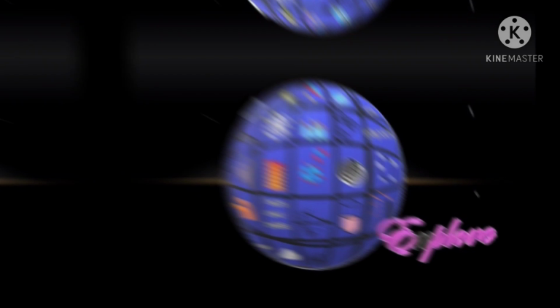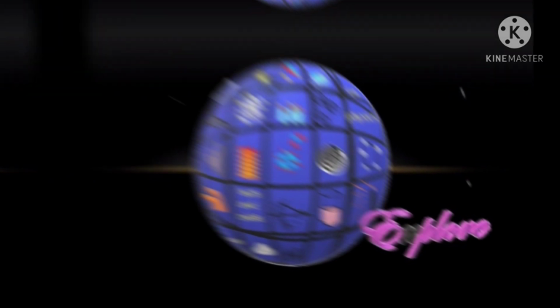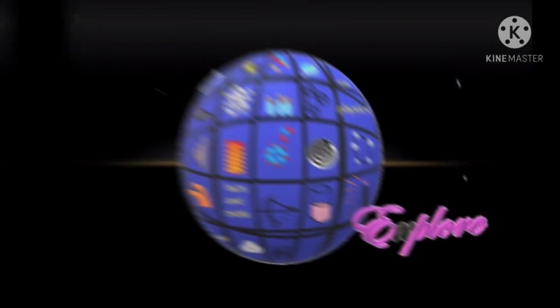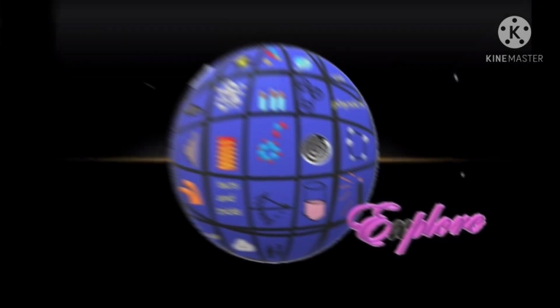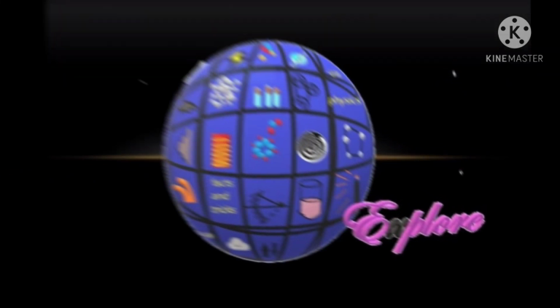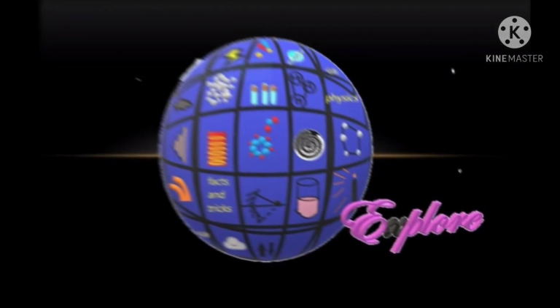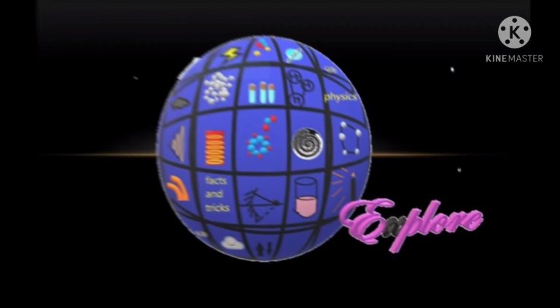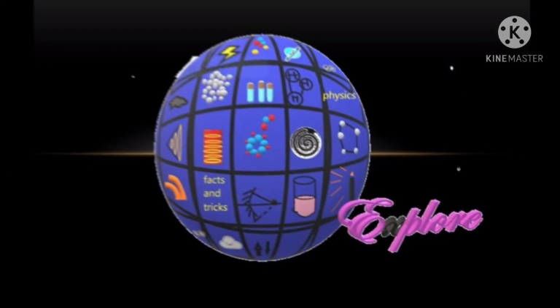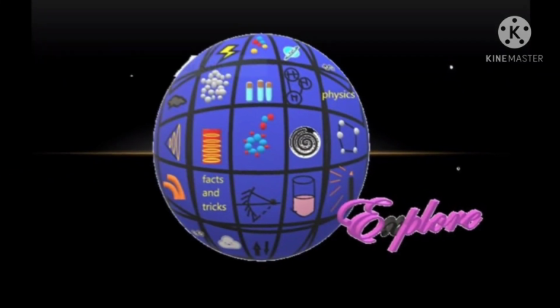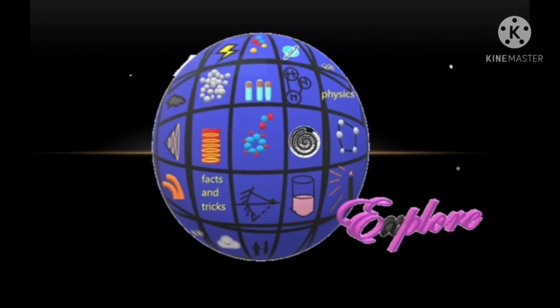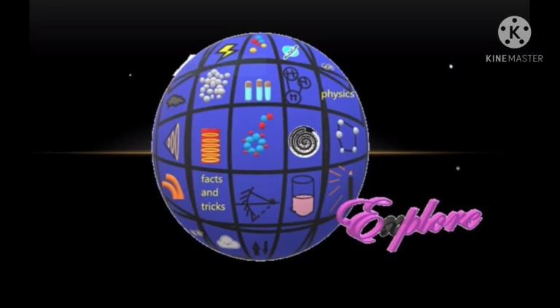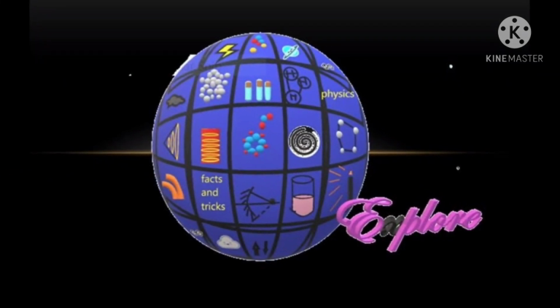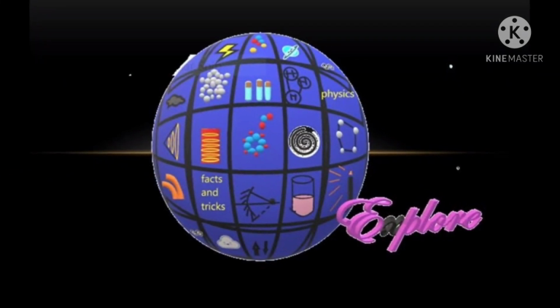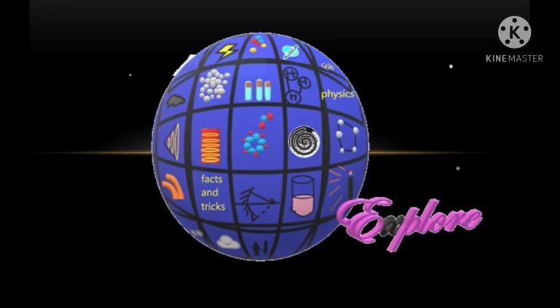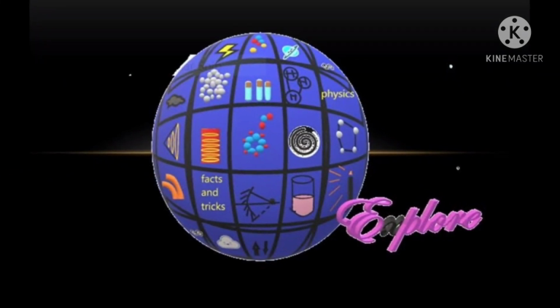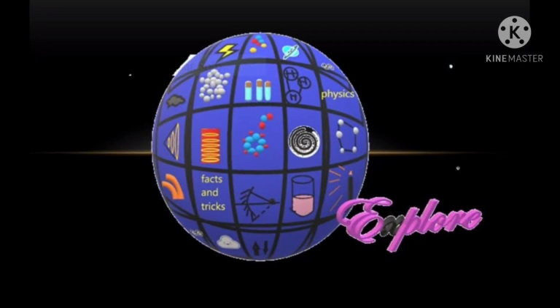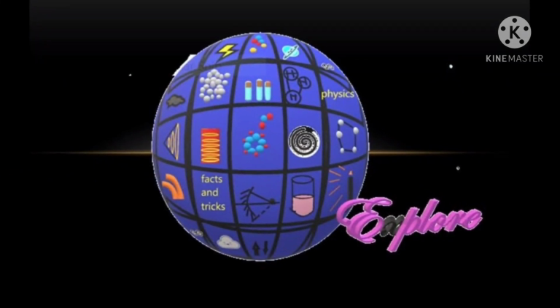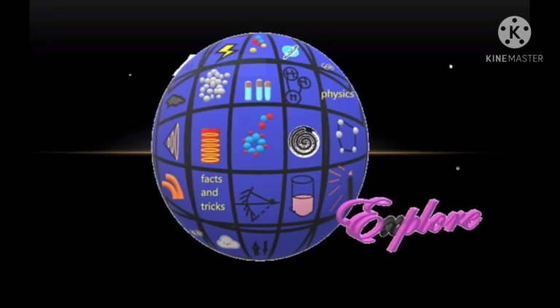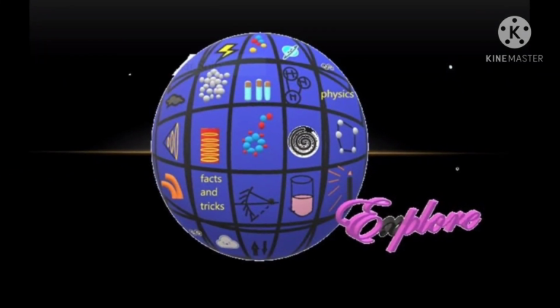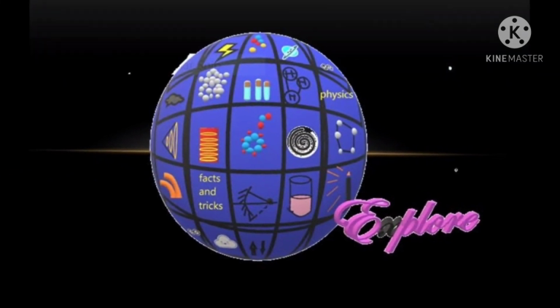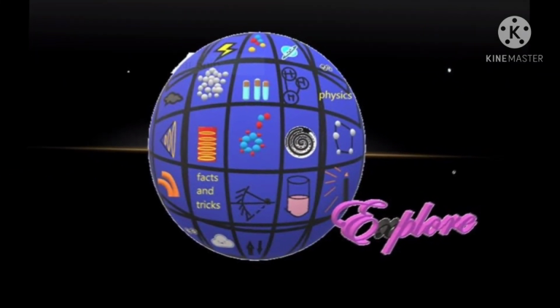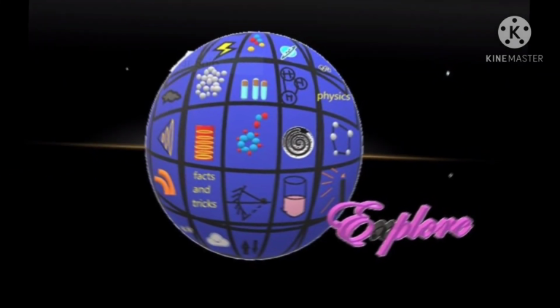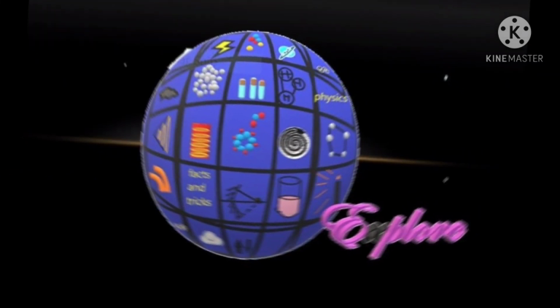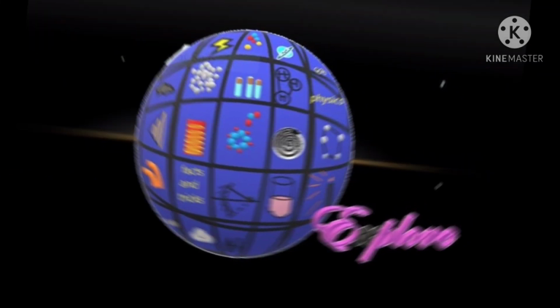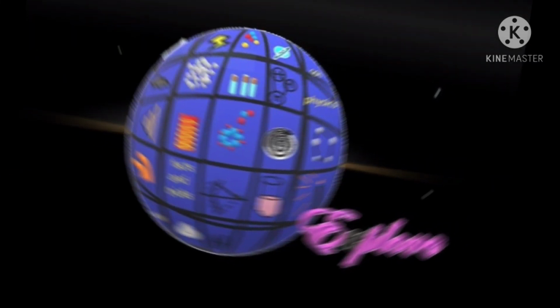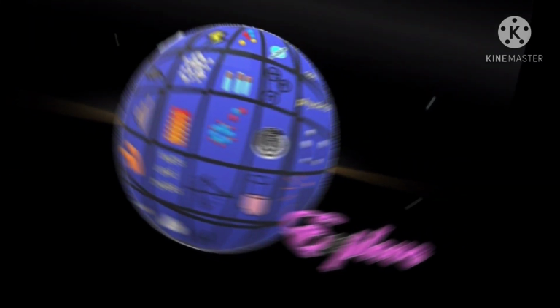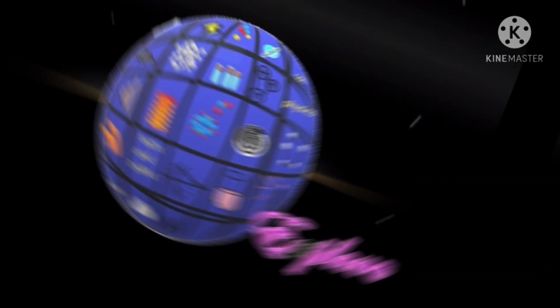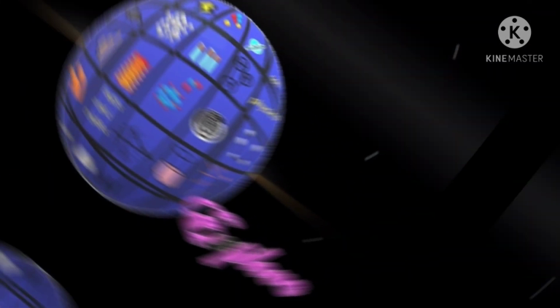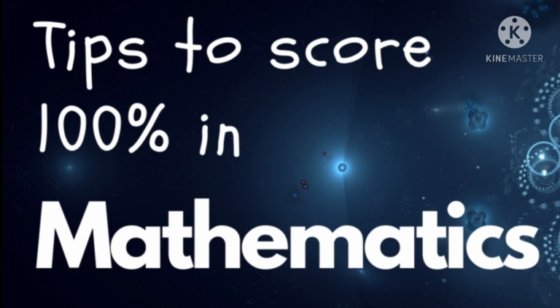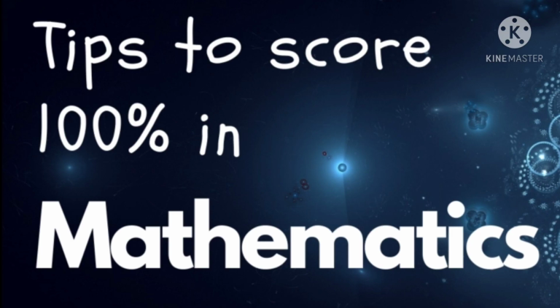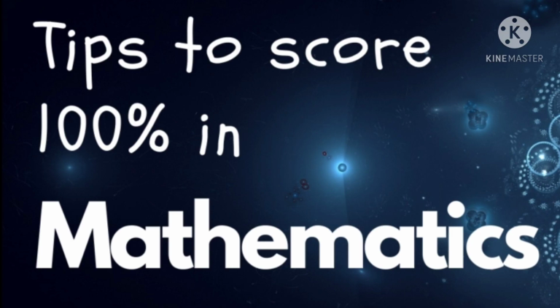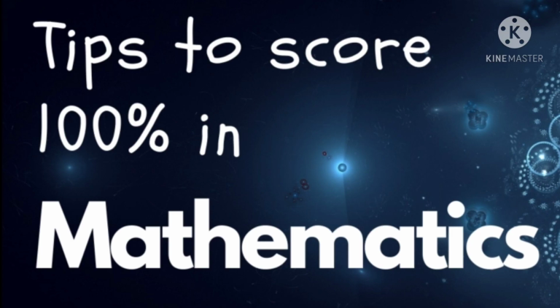Hello guys! Welcome to Explore! Today we are going to focus on Mathematics.